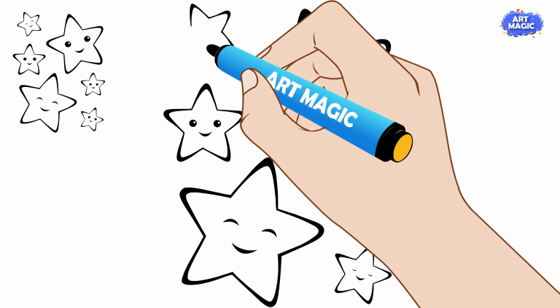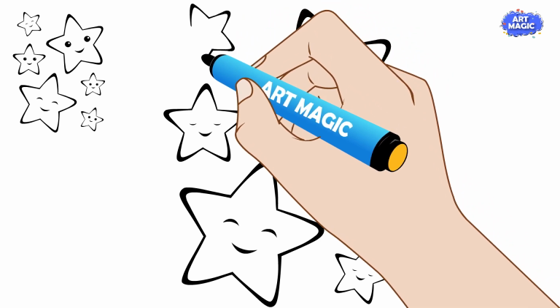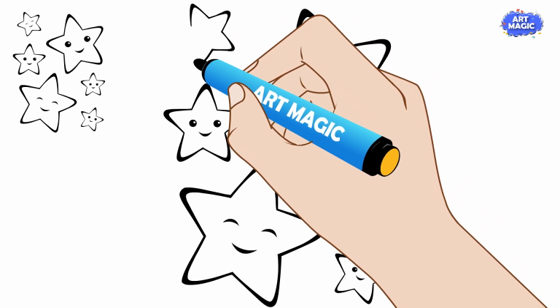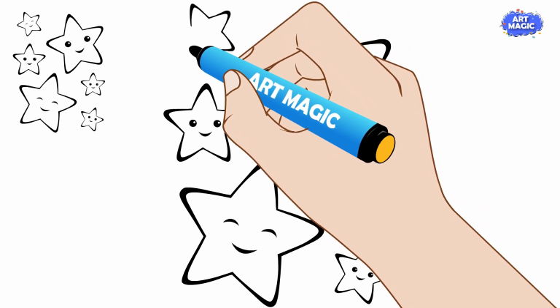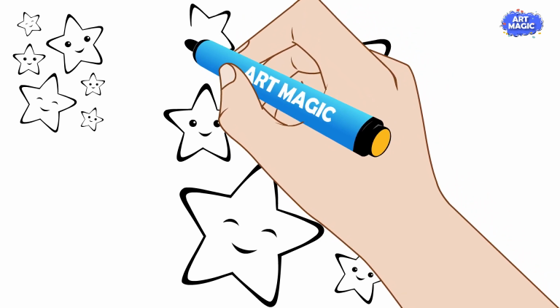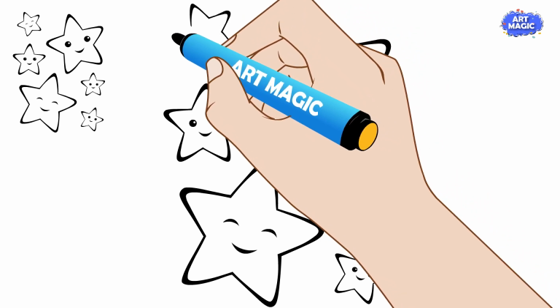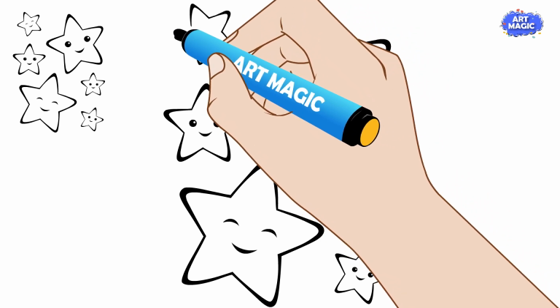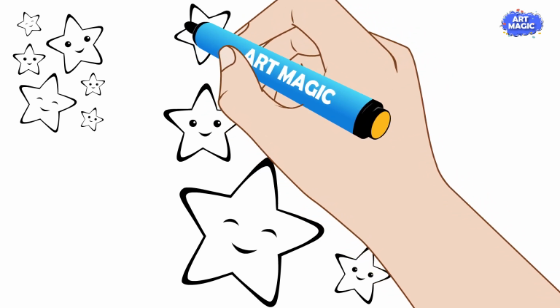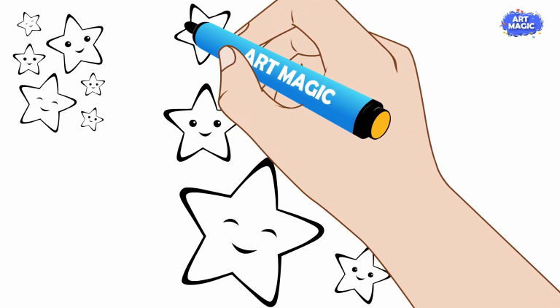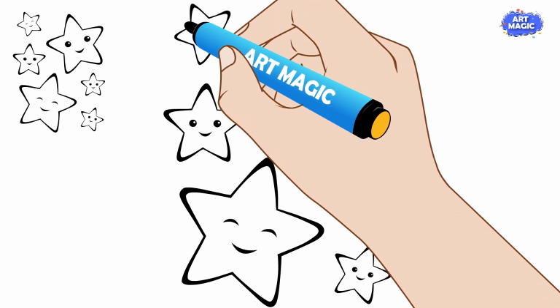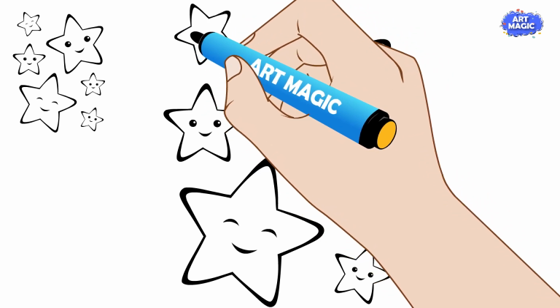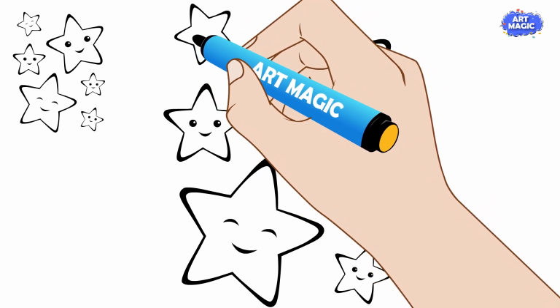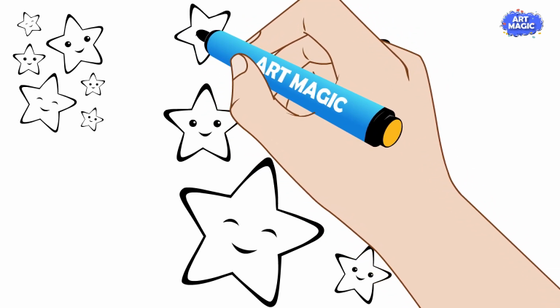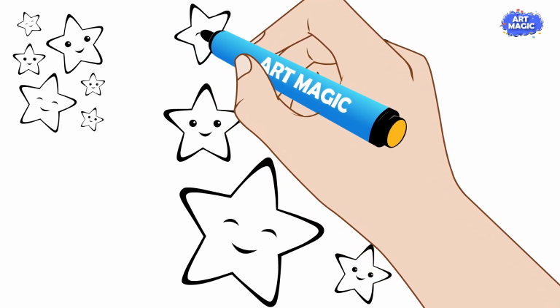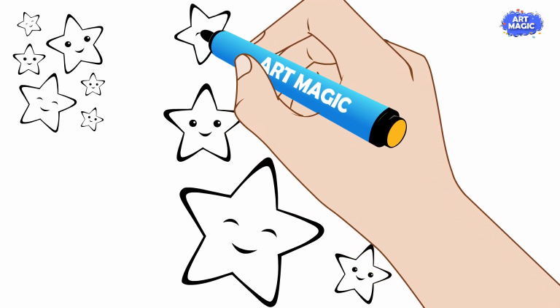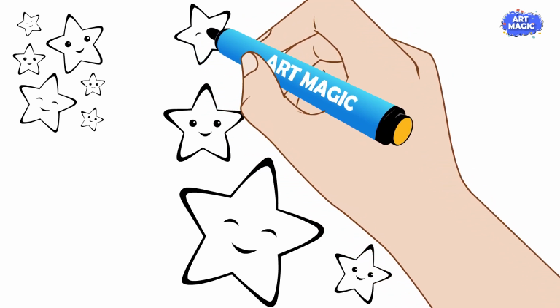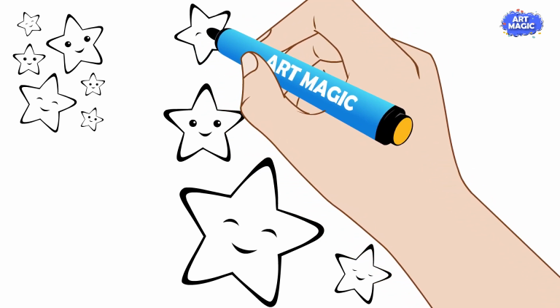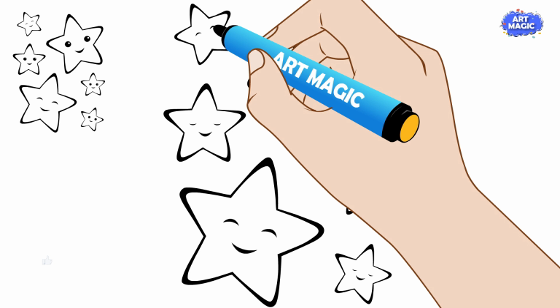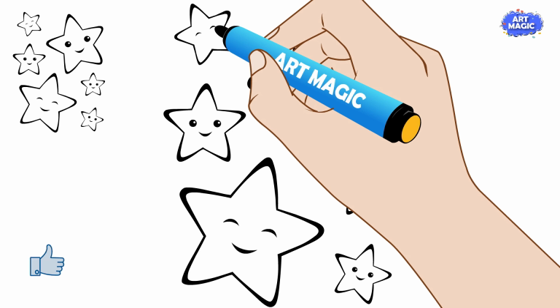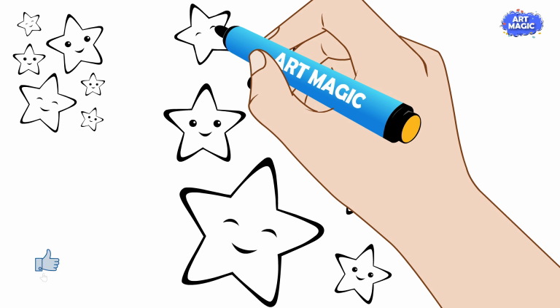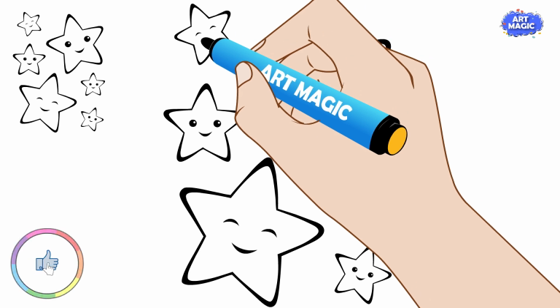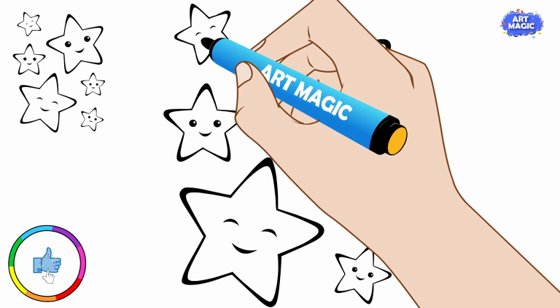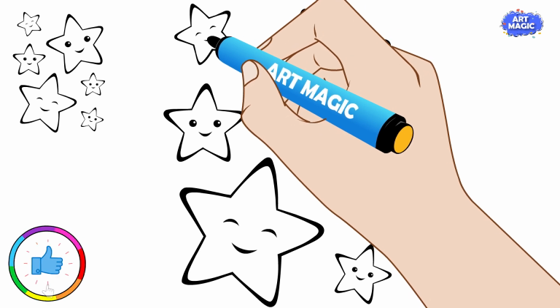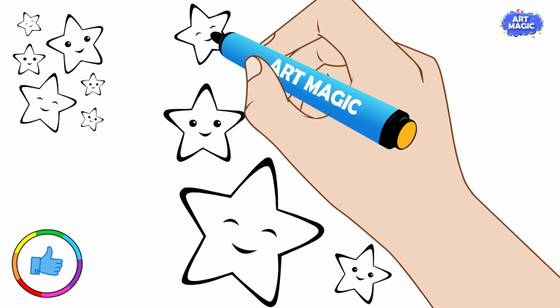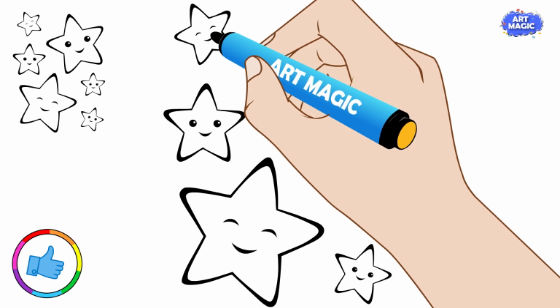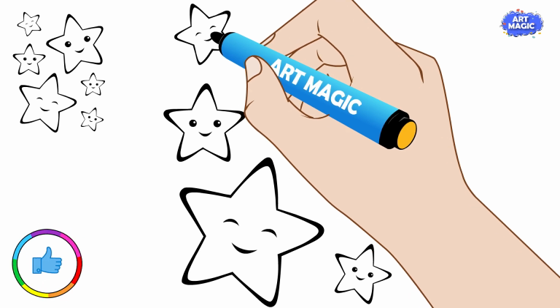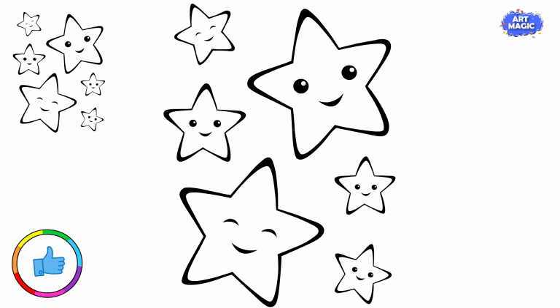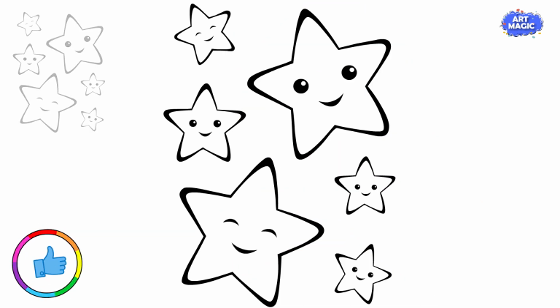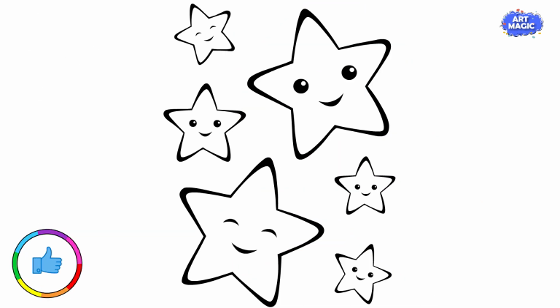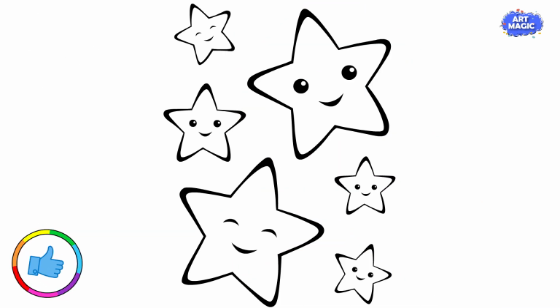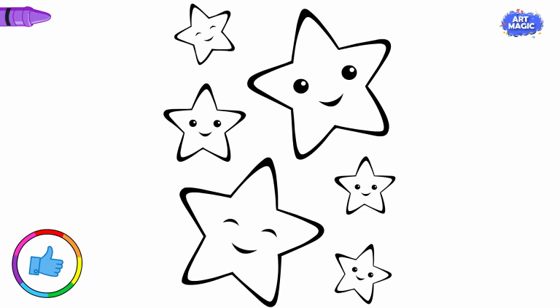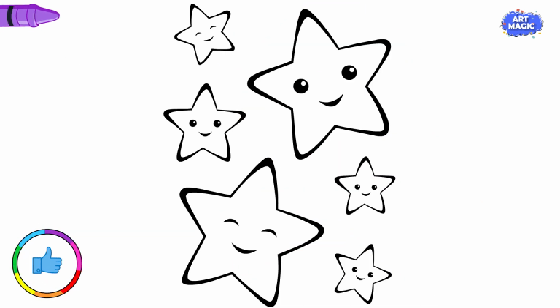Go over the lines lightly with your pencil to smooth out any rough edges and make sure the points are even.